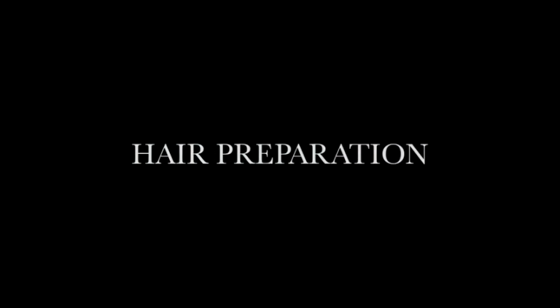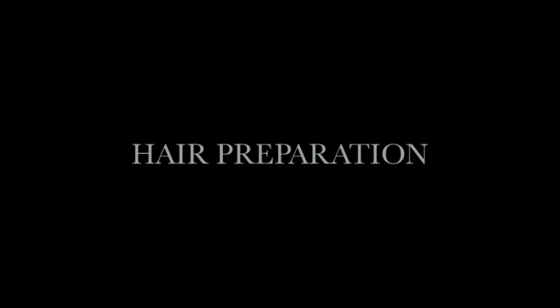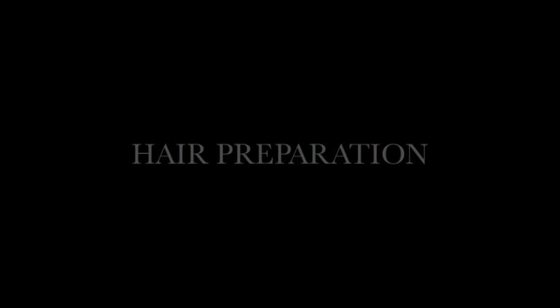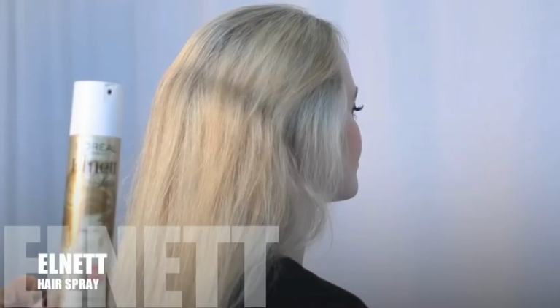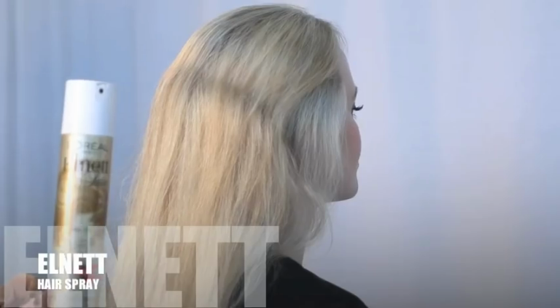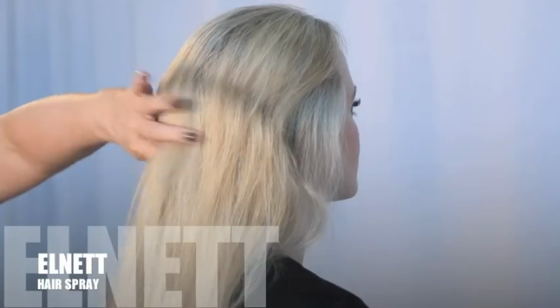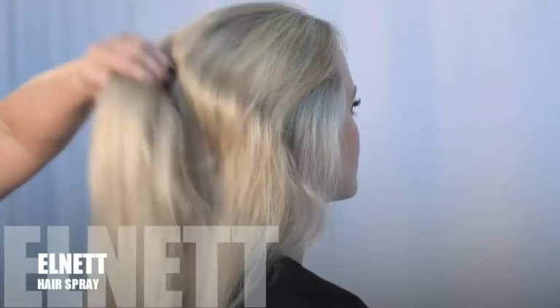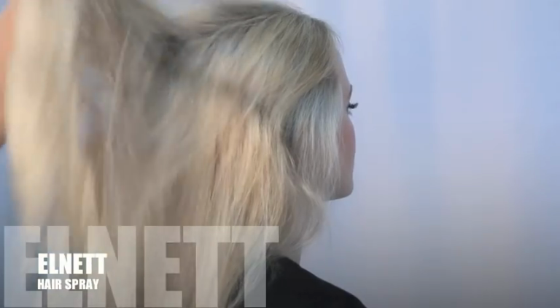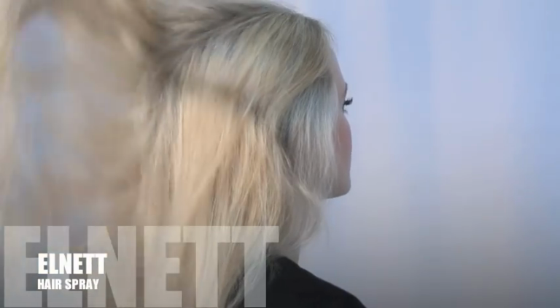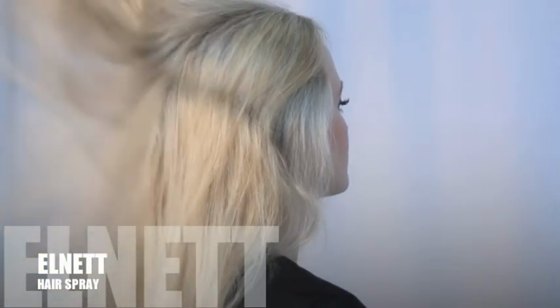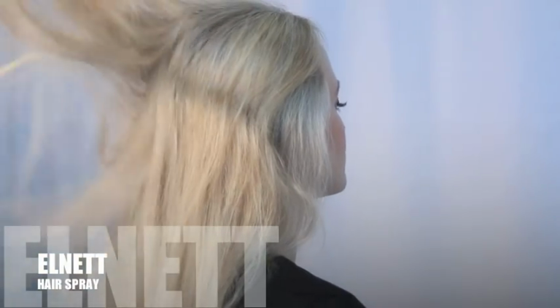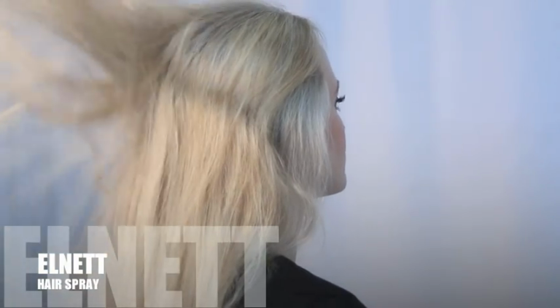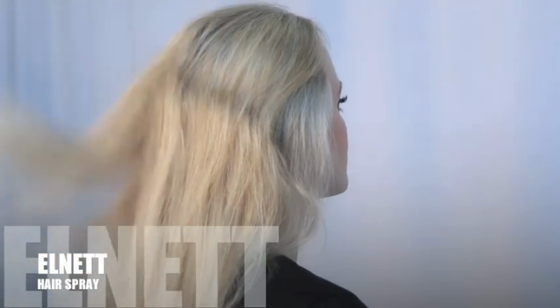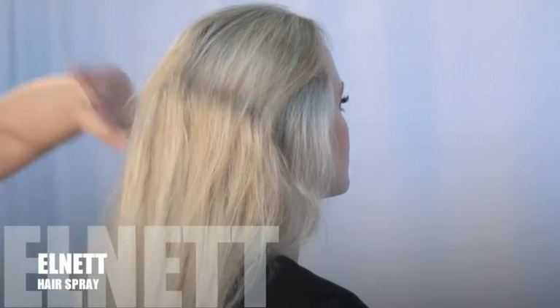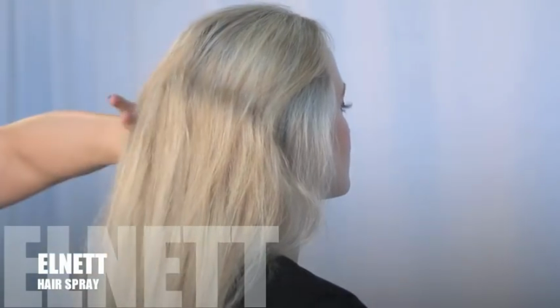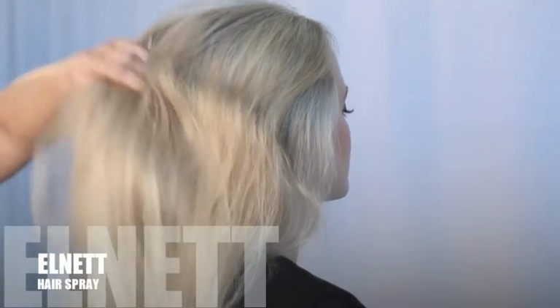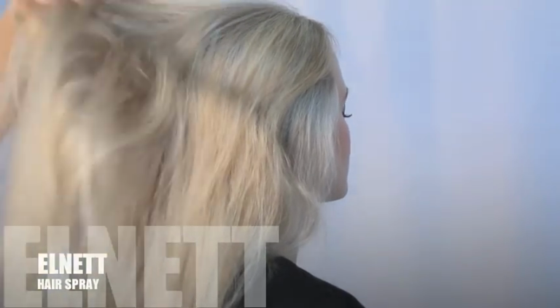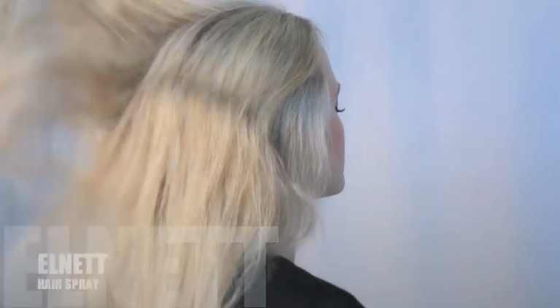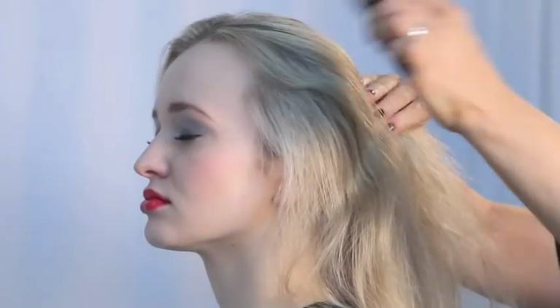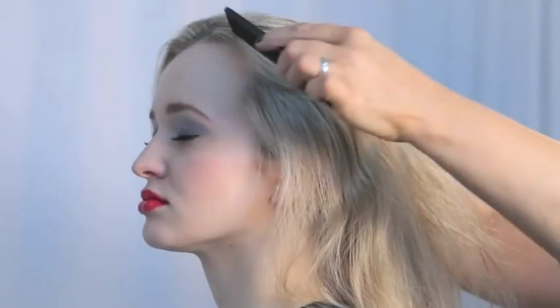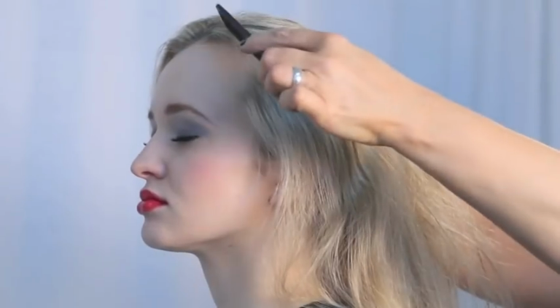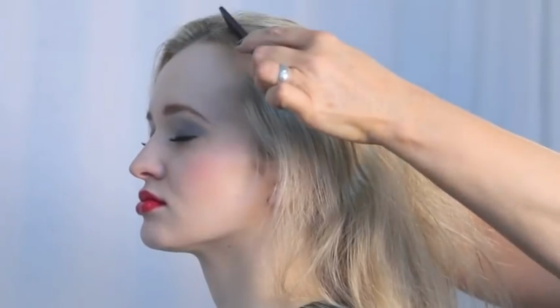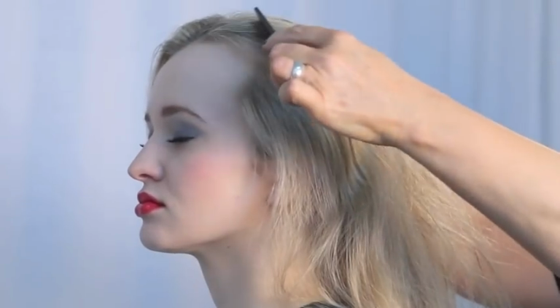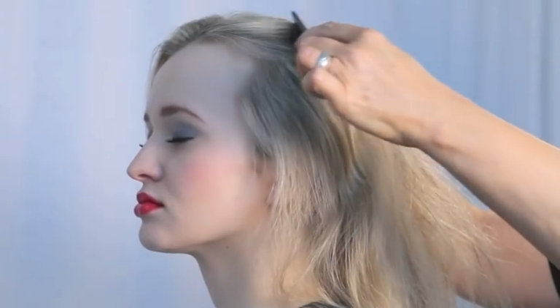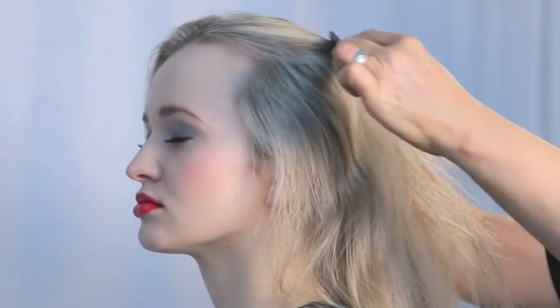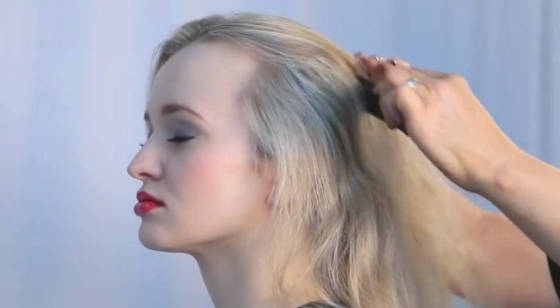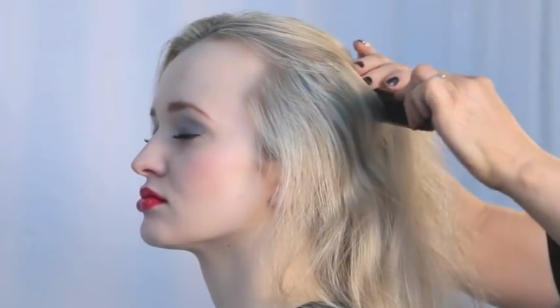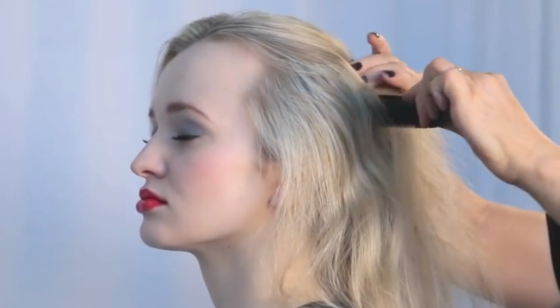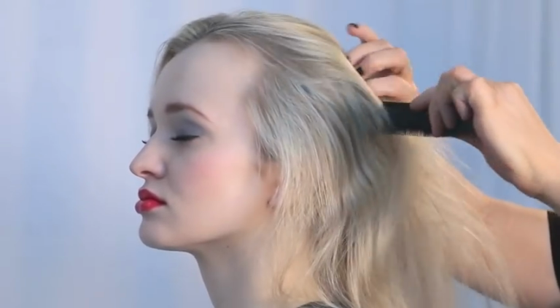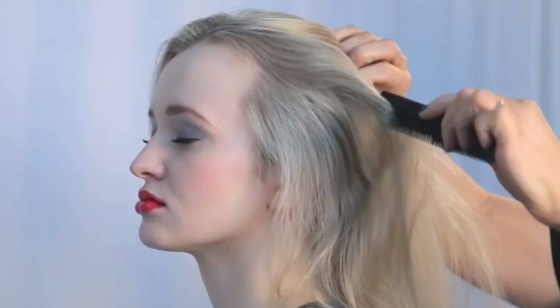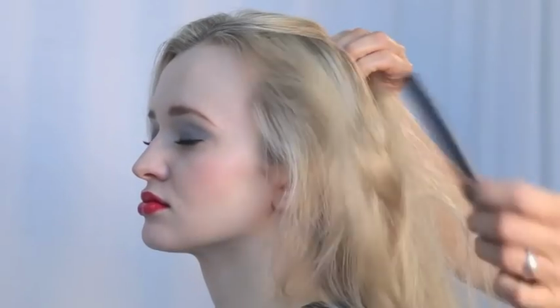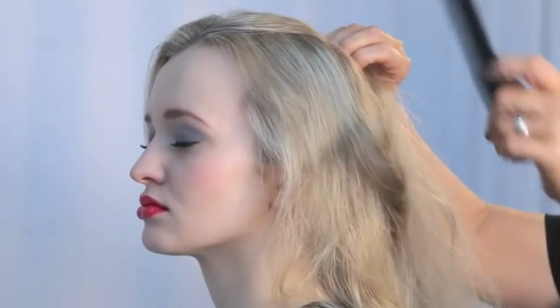Okay, let's get started. First, spray the hair all over including roots and ends with L'net hairspray, and then make a side parting.